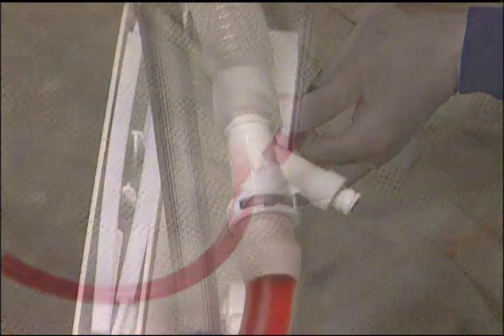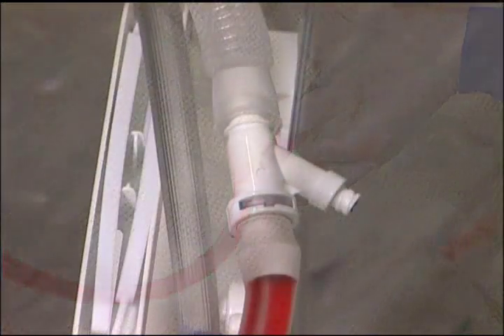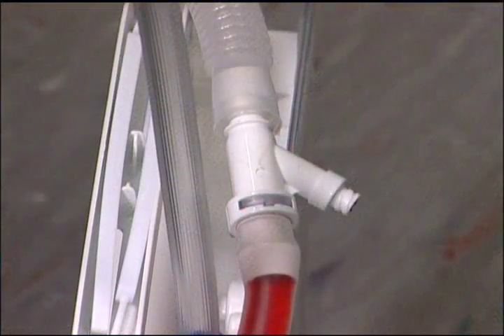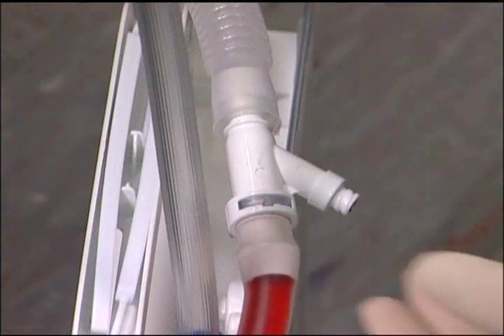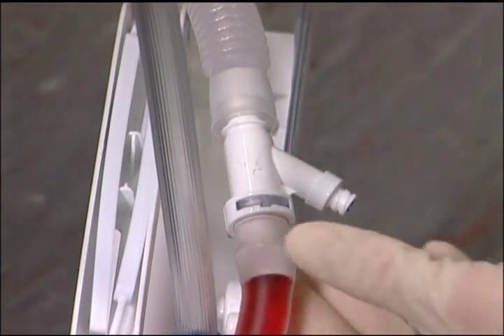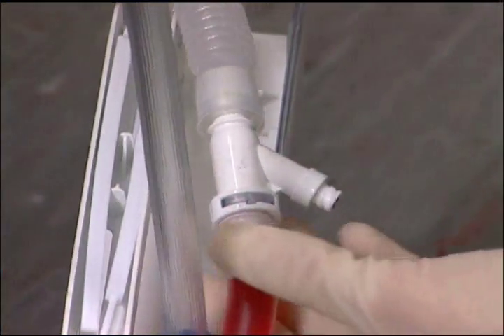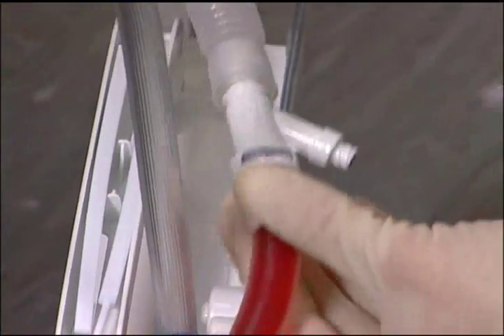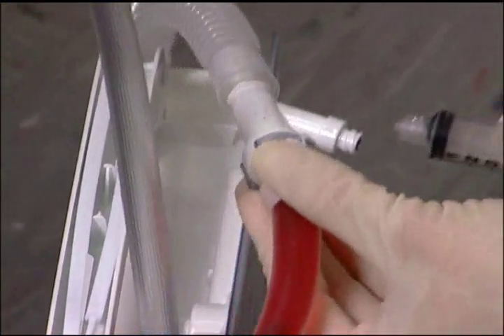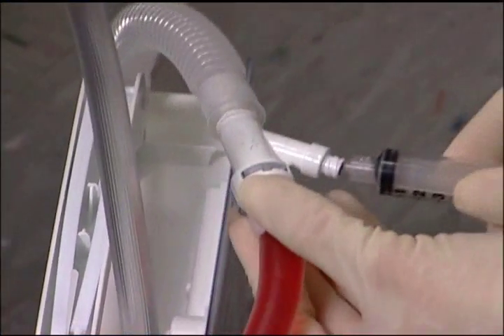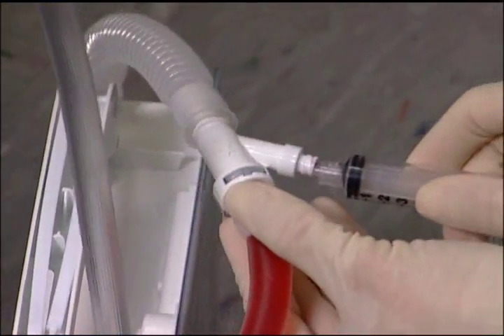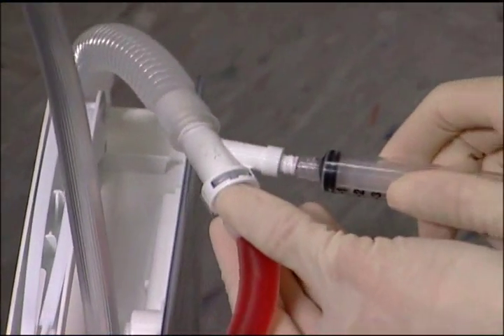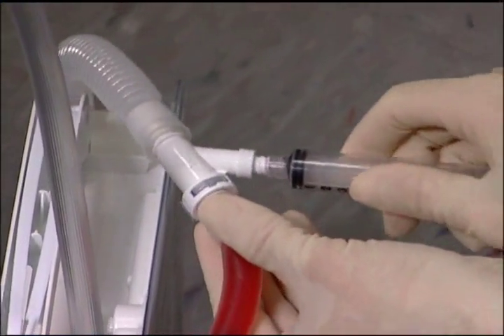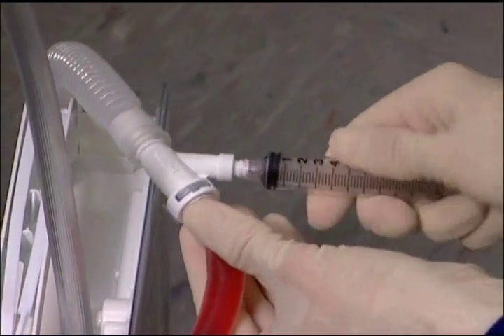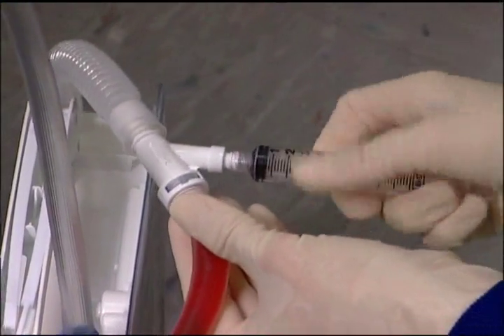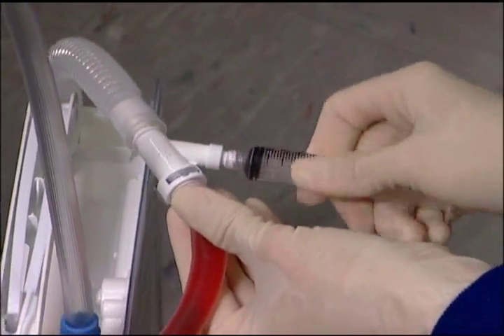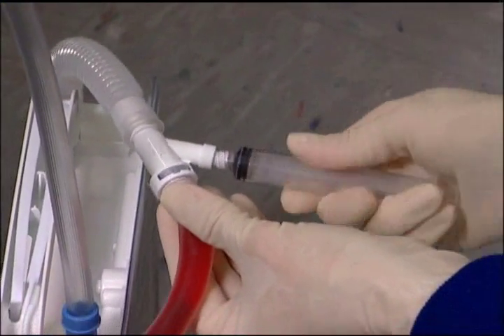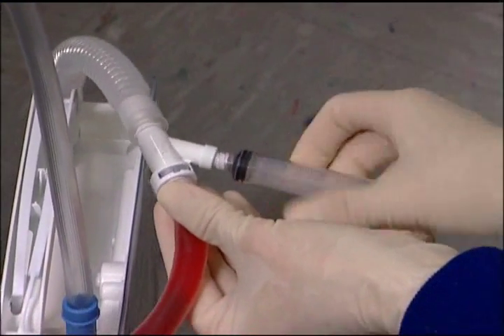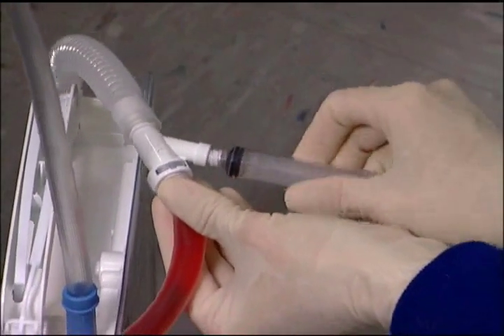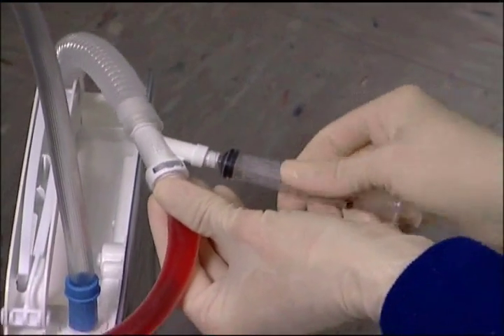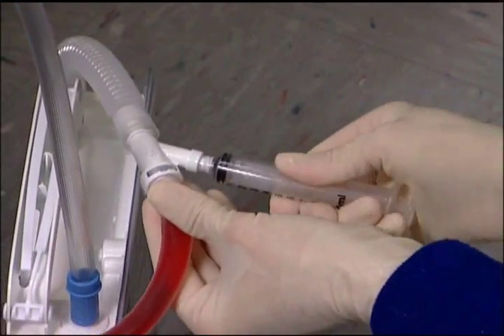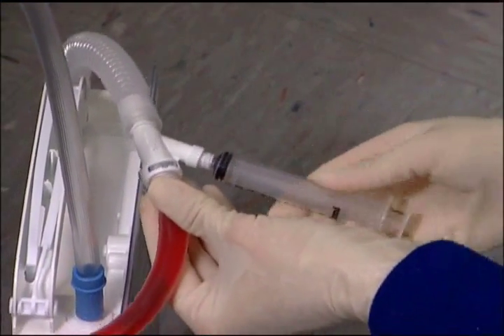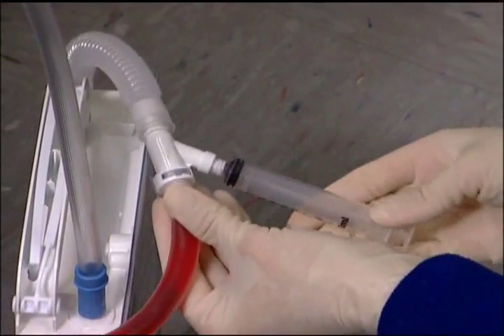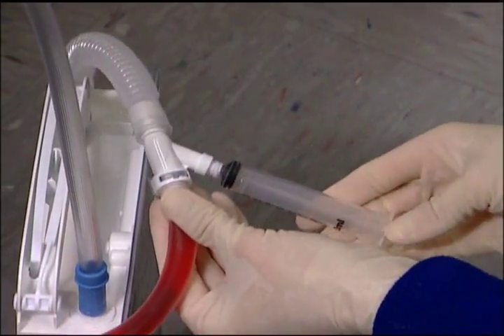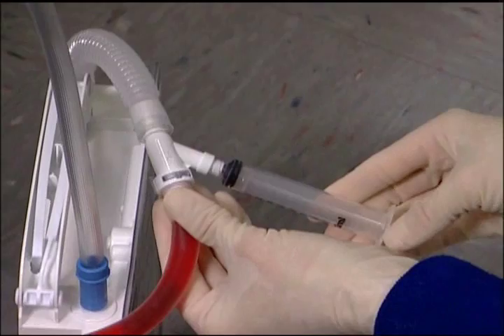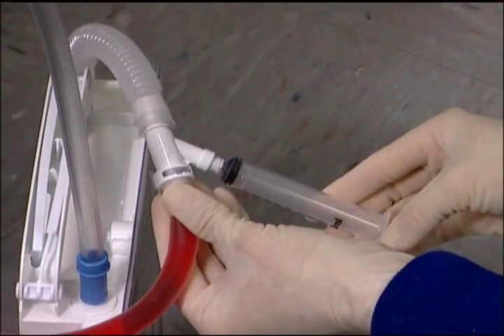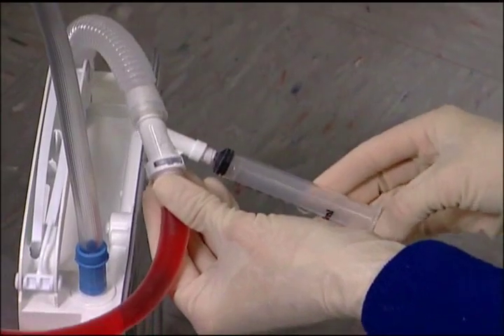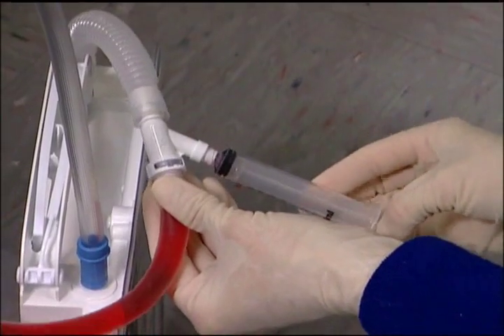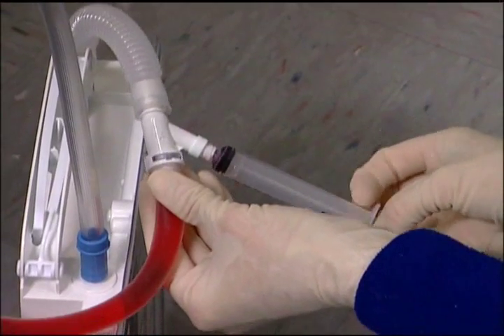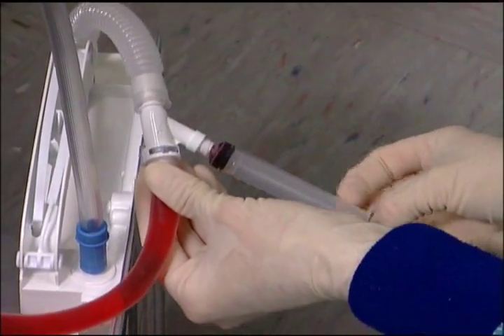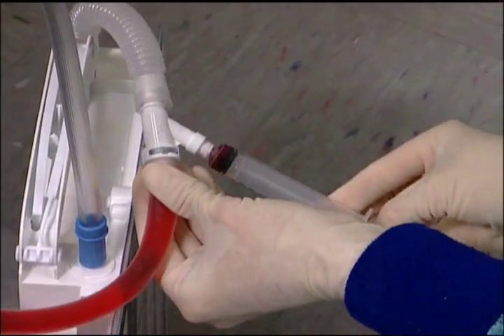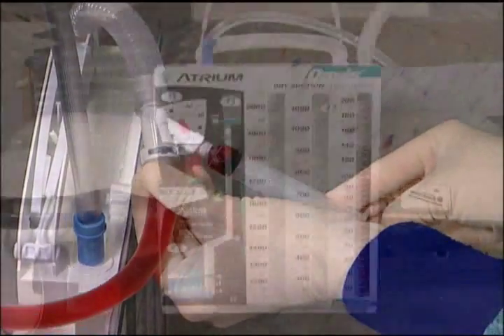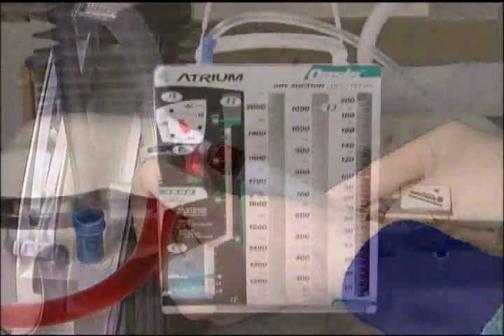On selected models, samples can be taken directly from the needle-less lure lock sampling port located on the patient tube connector.